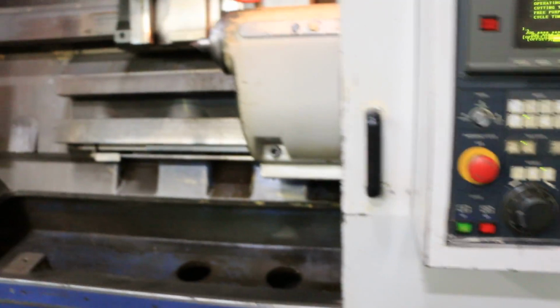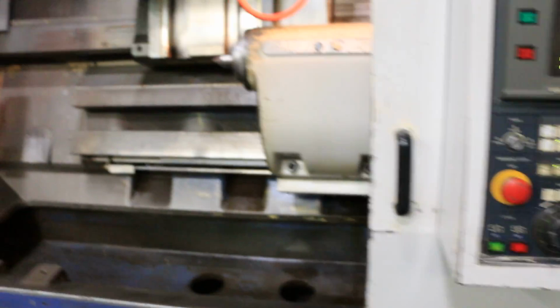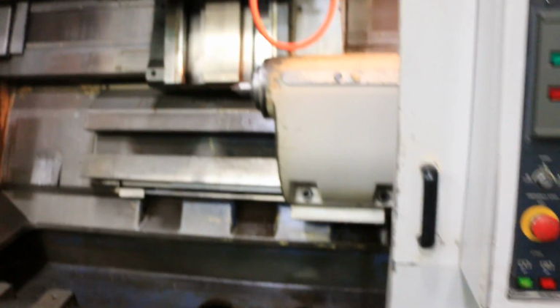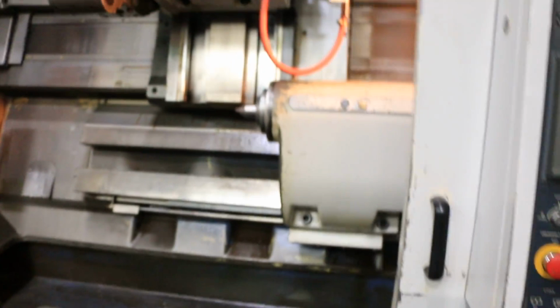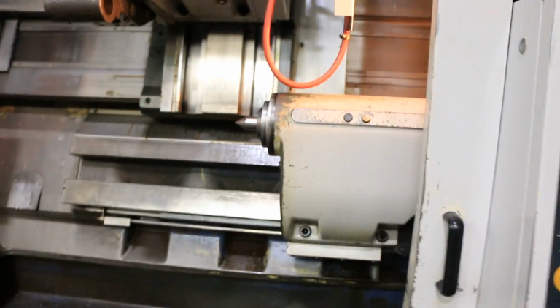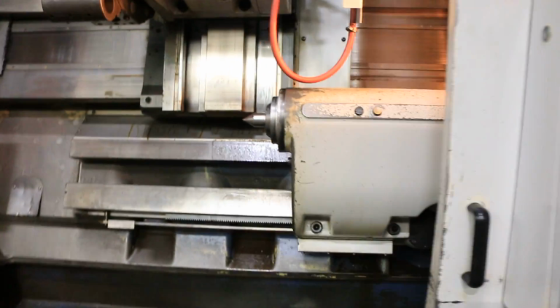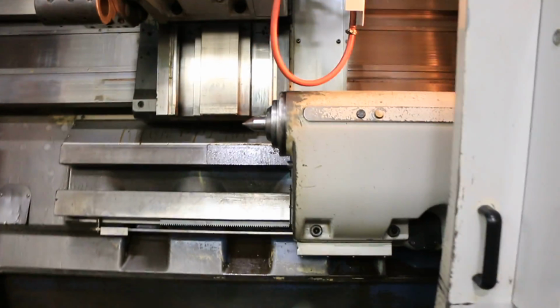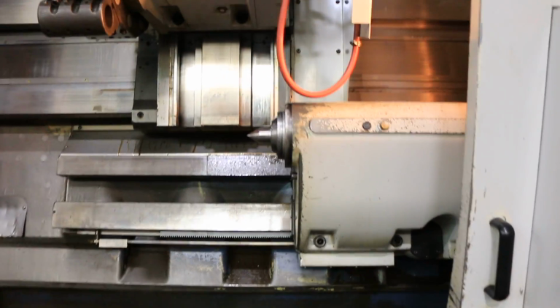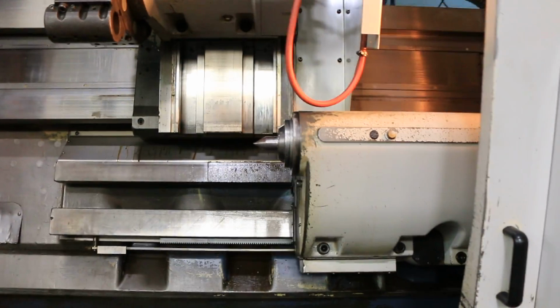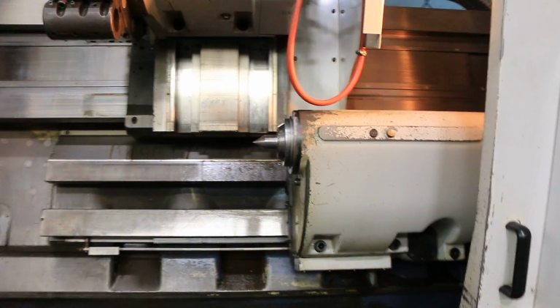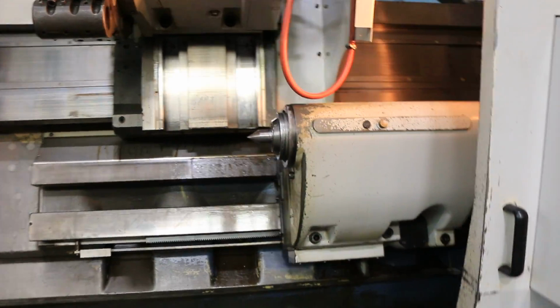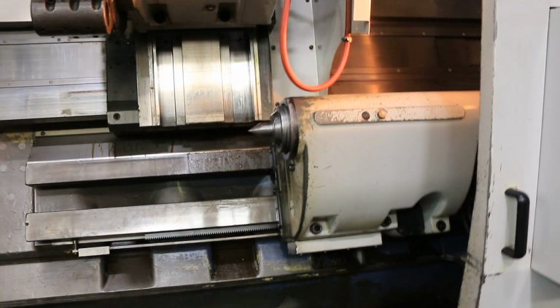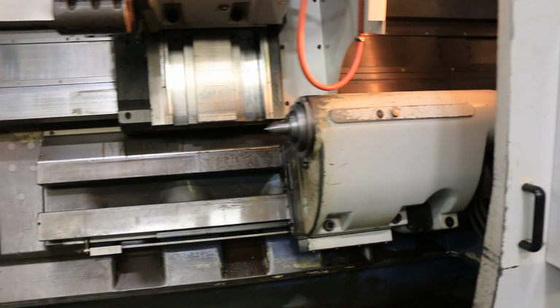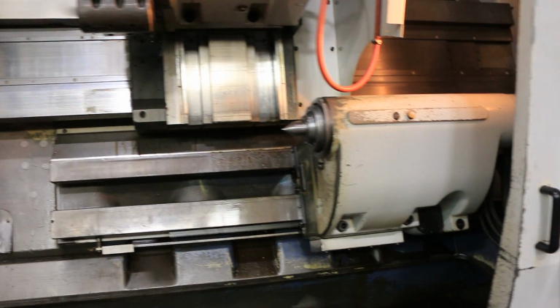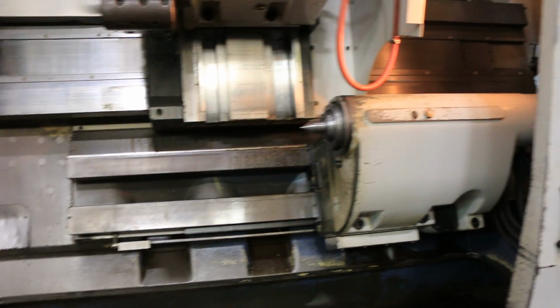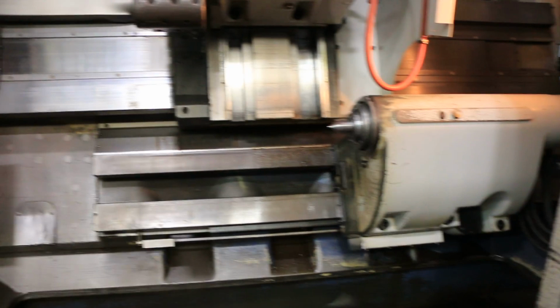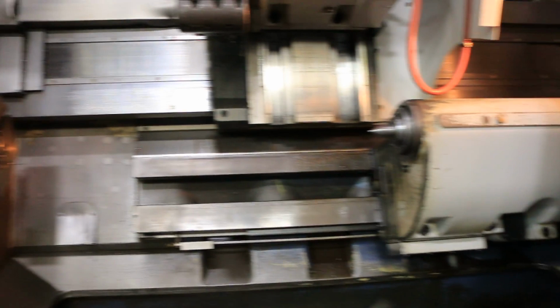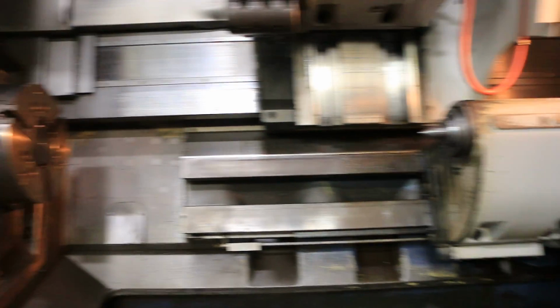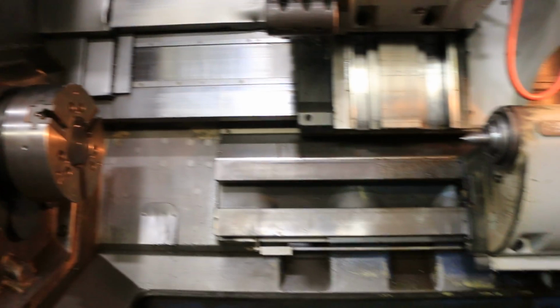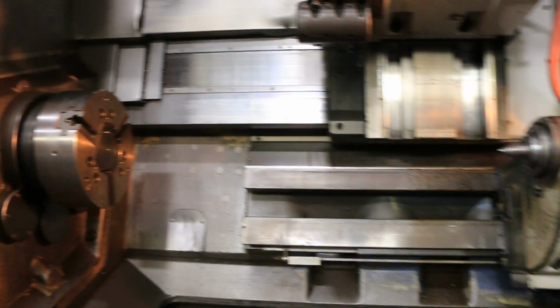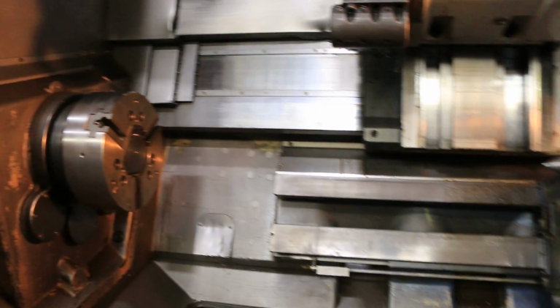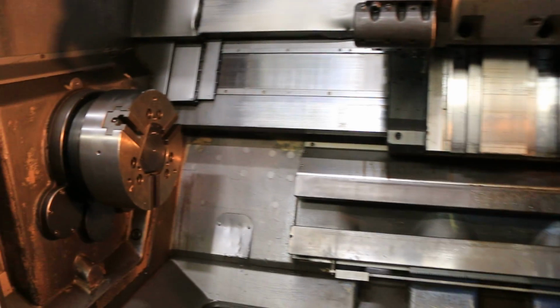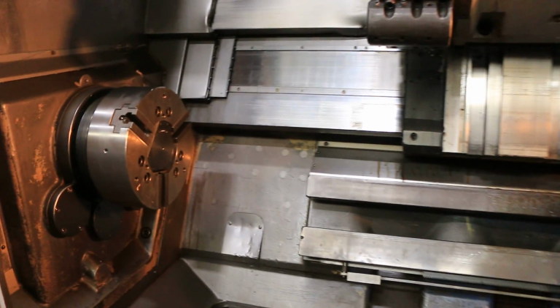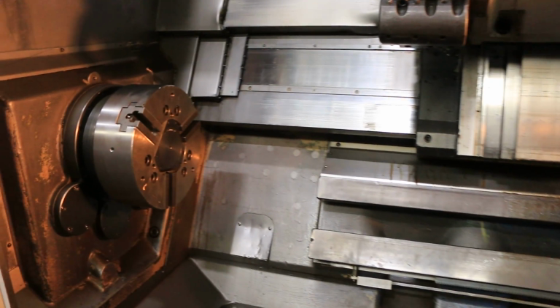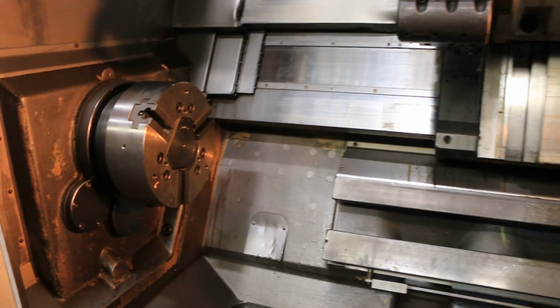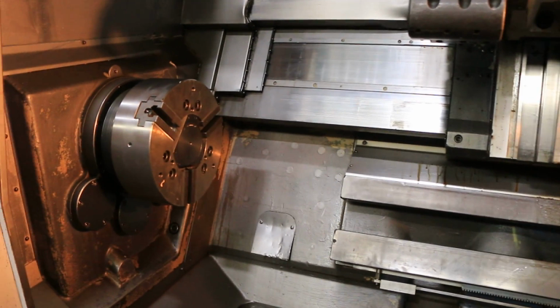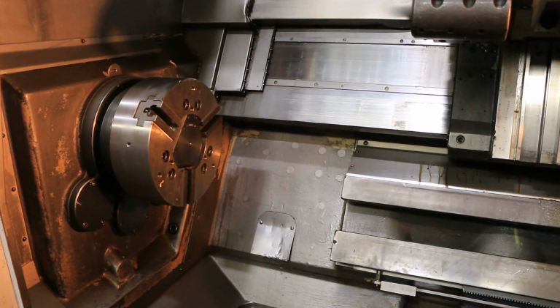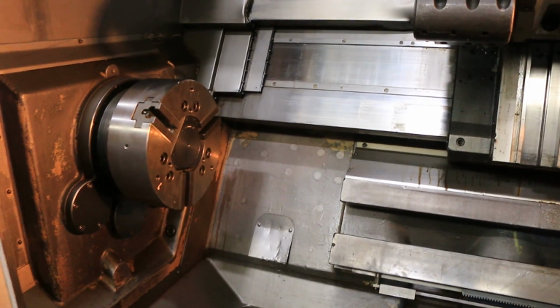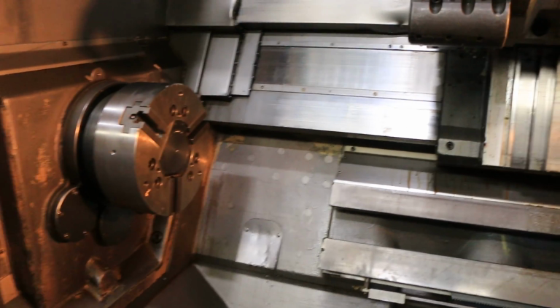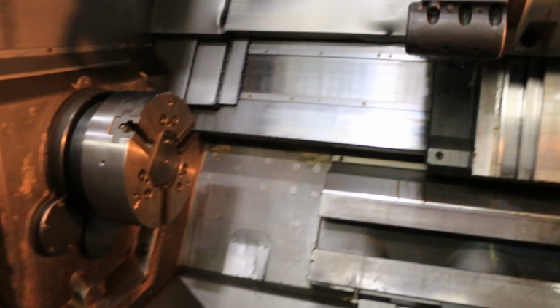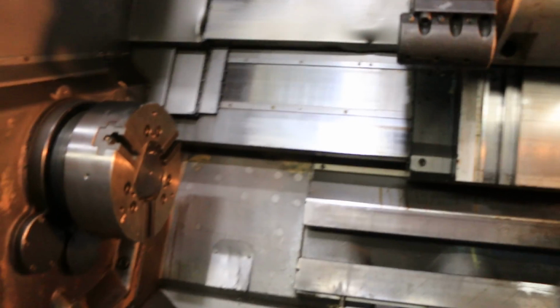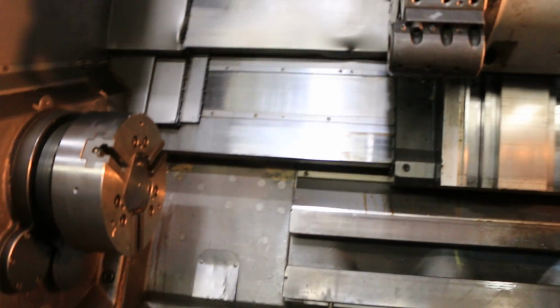It has a 16-inch three-jaw chuck, 12-position turret, tail stock, and chip conveyor.